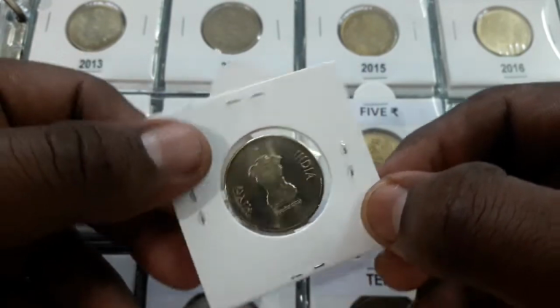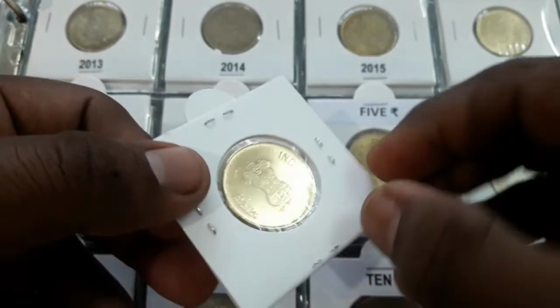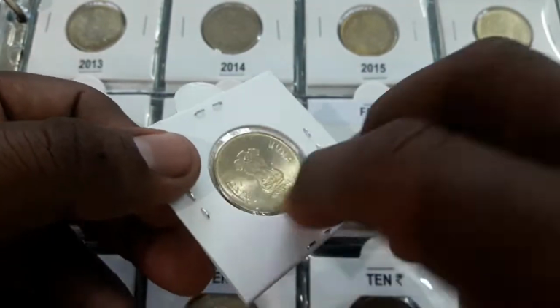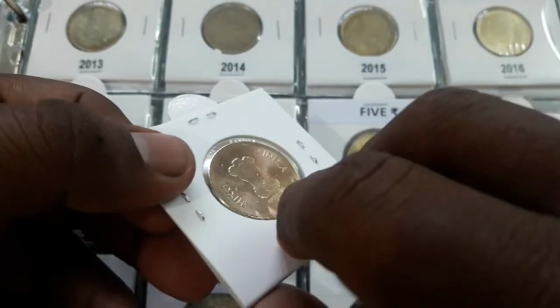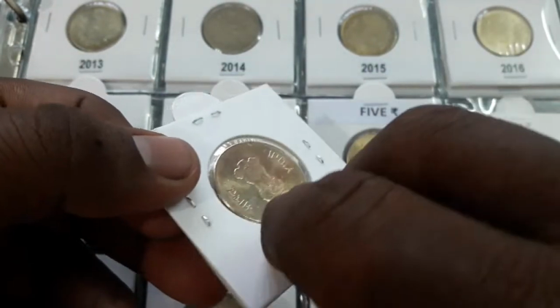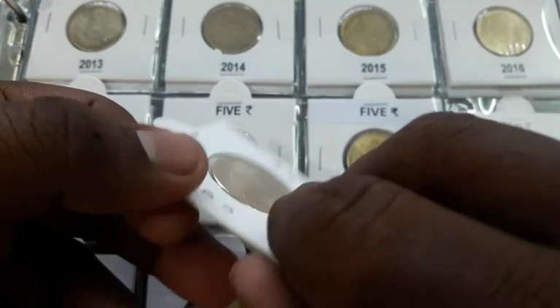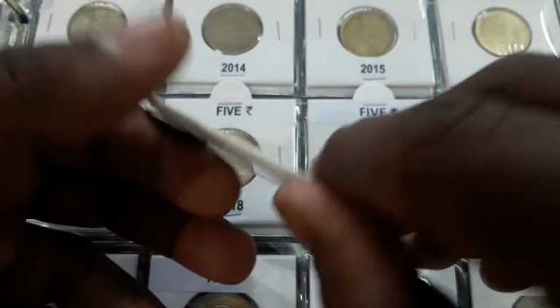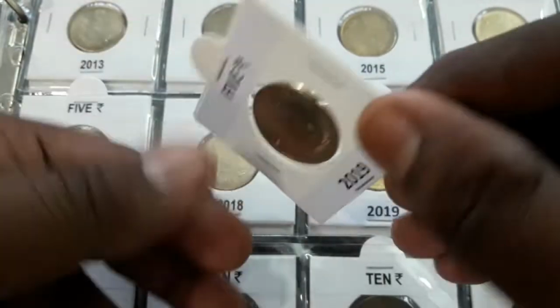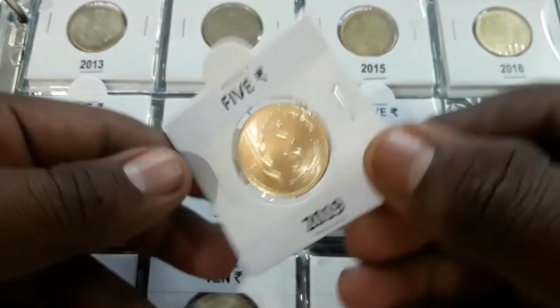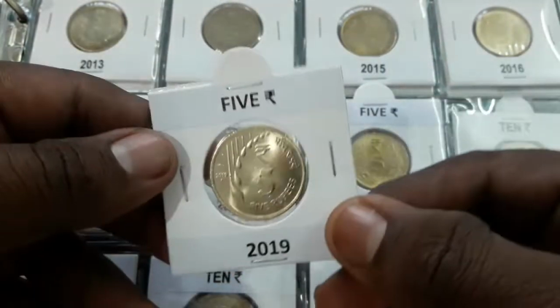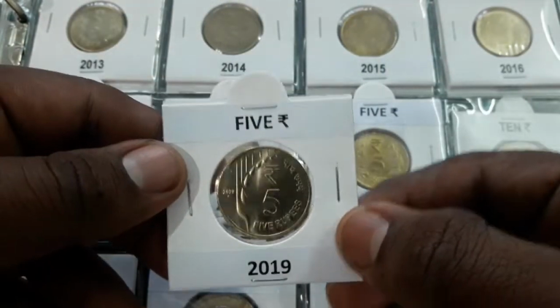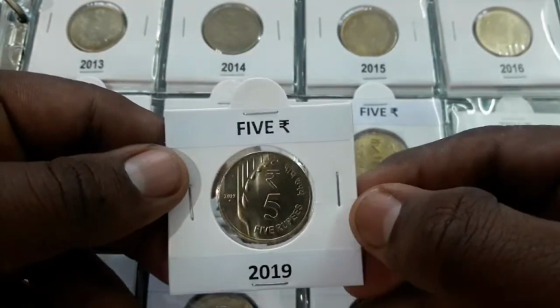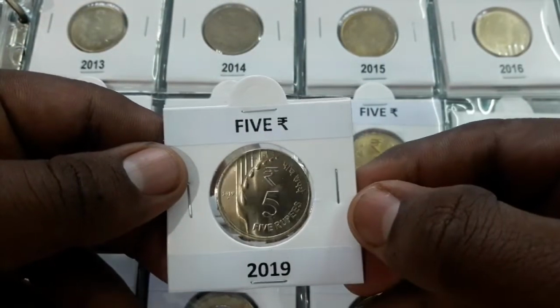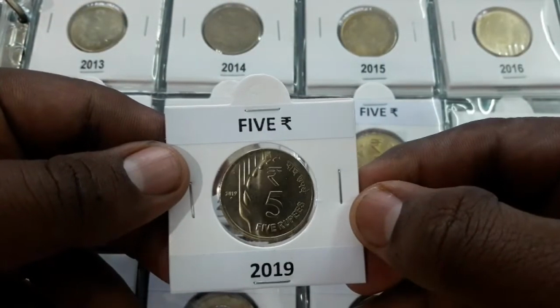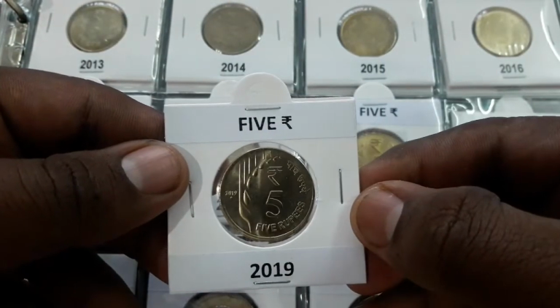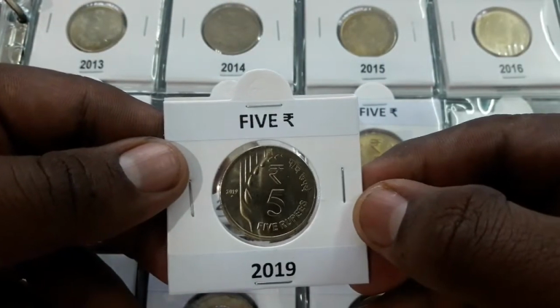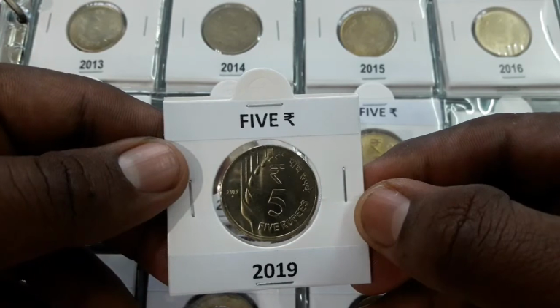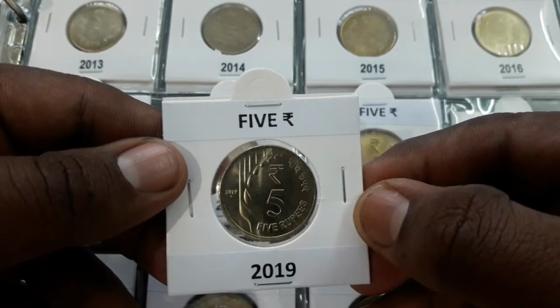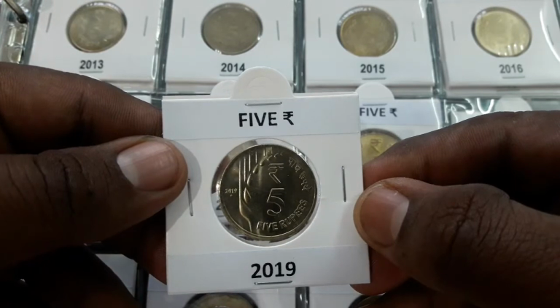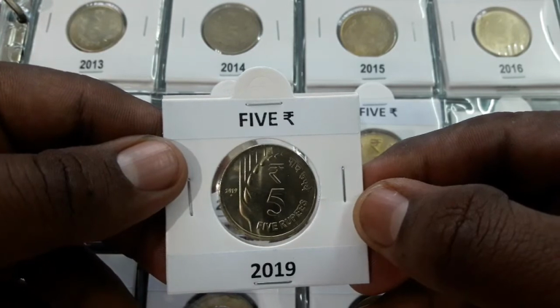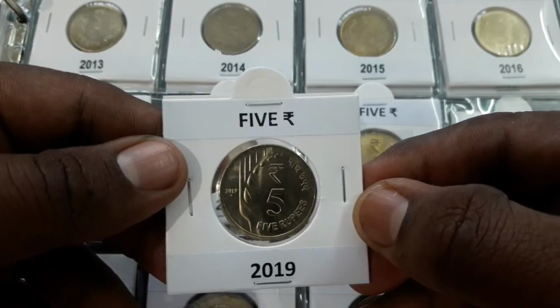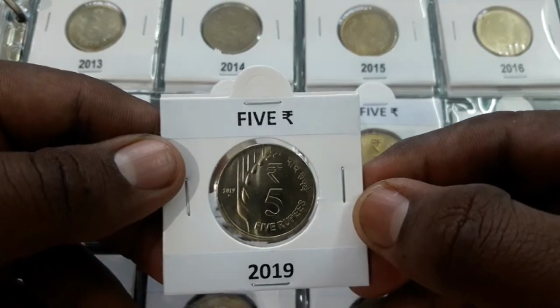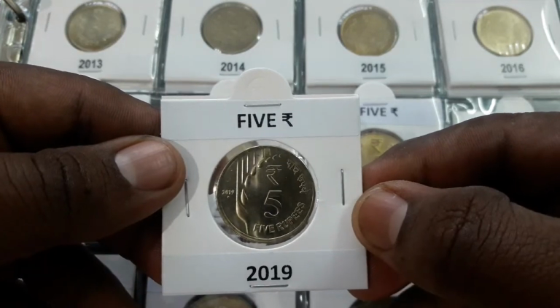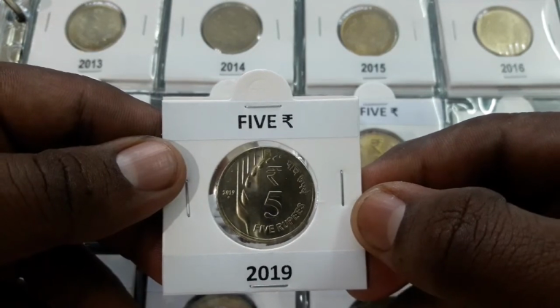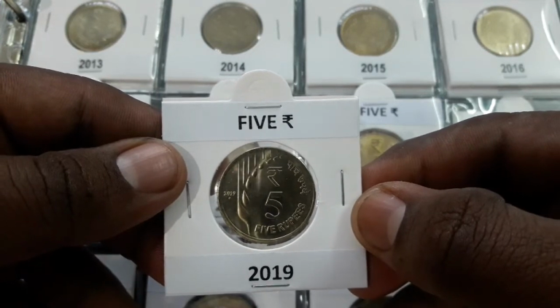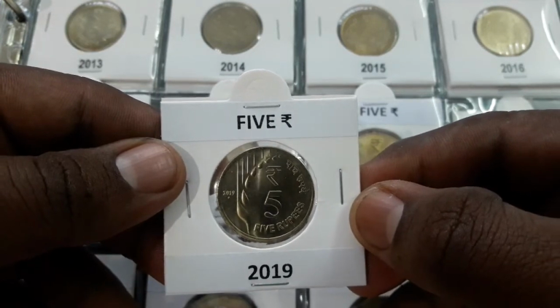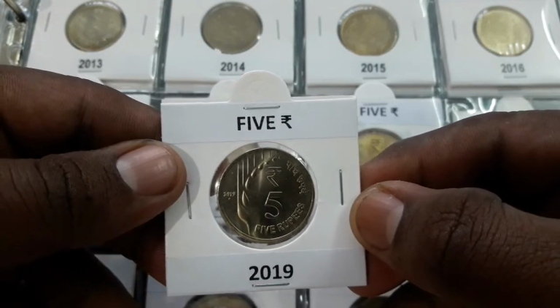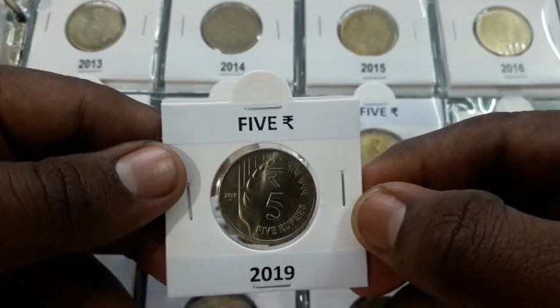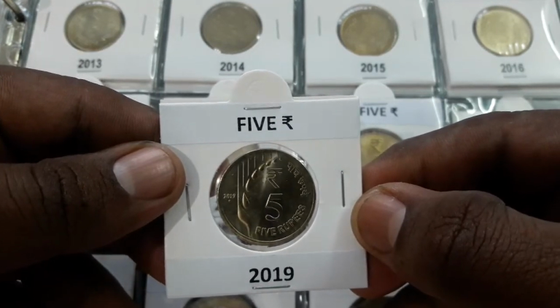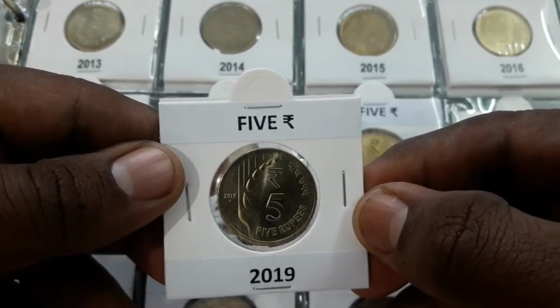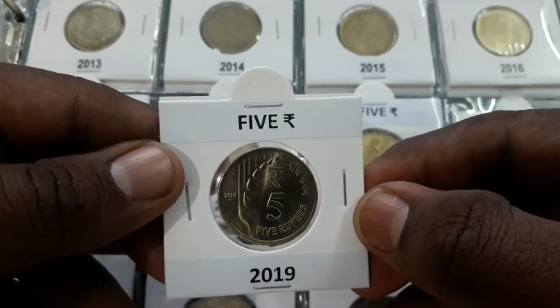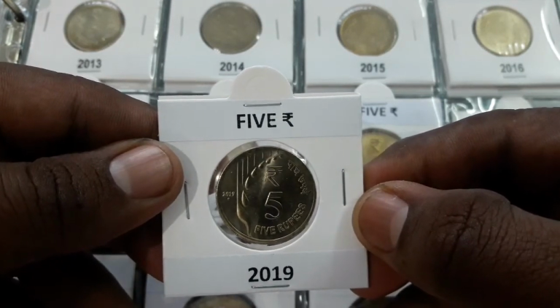The date and mint mark, design of greens depicting the agricultural dominance of the country, is flanked on the left periphery of the coin.